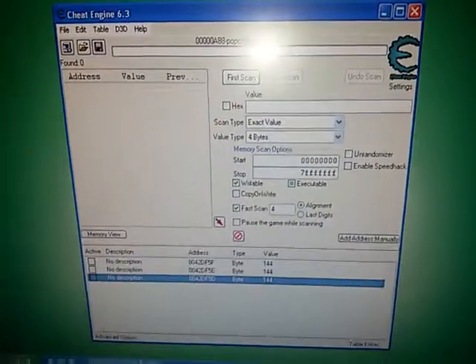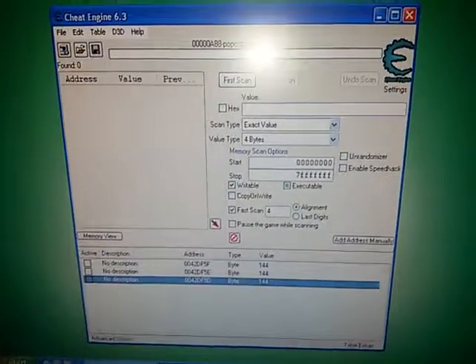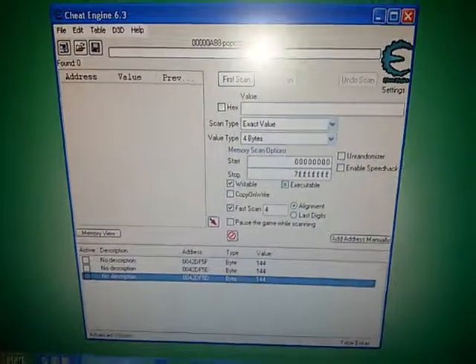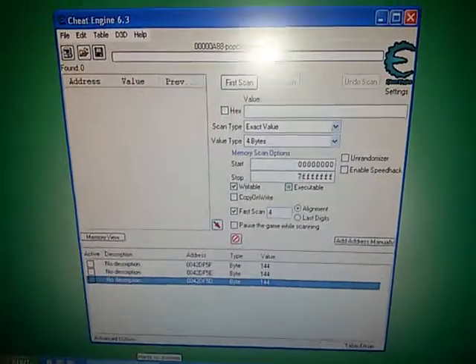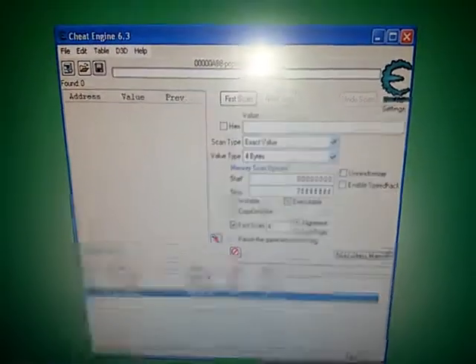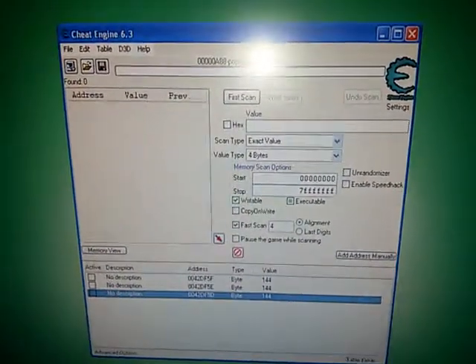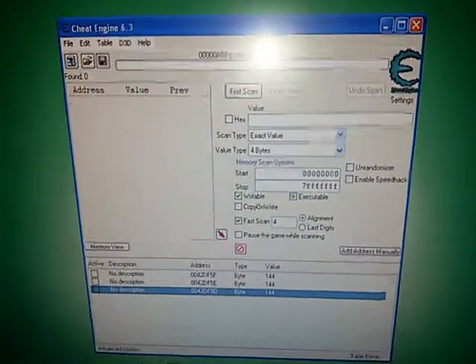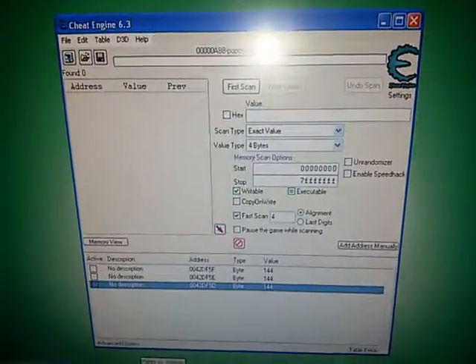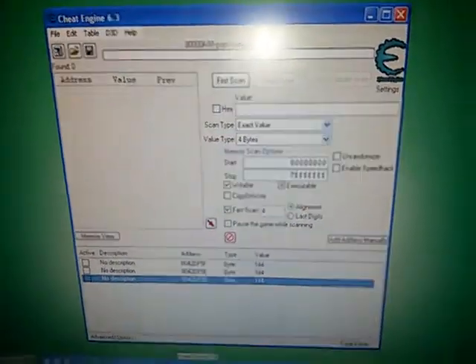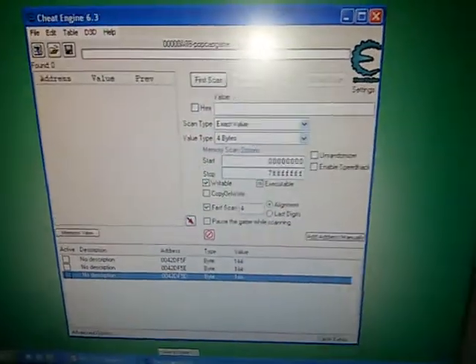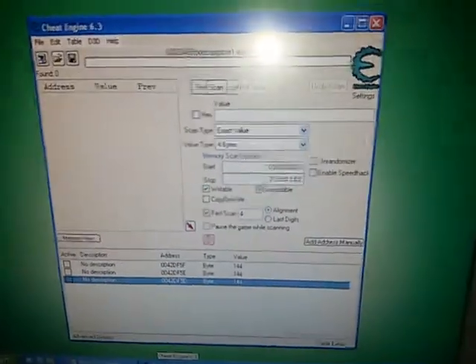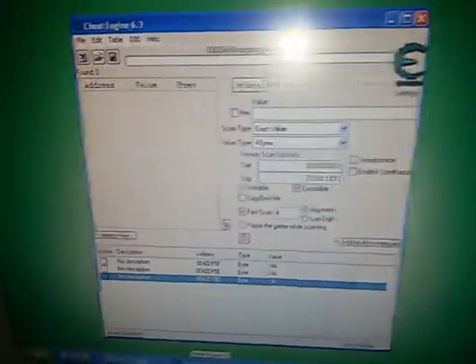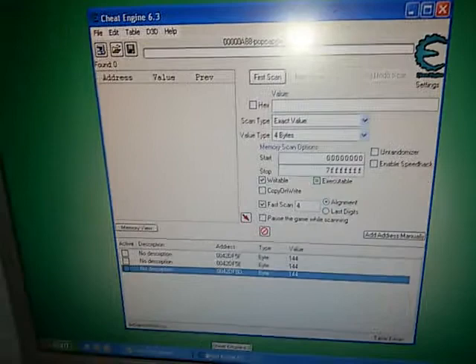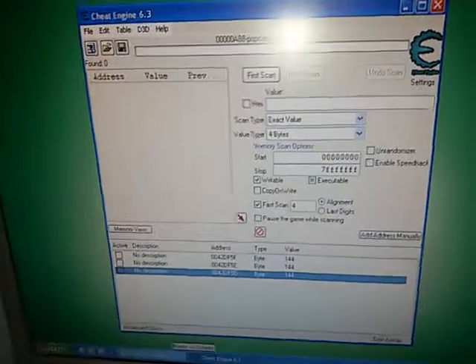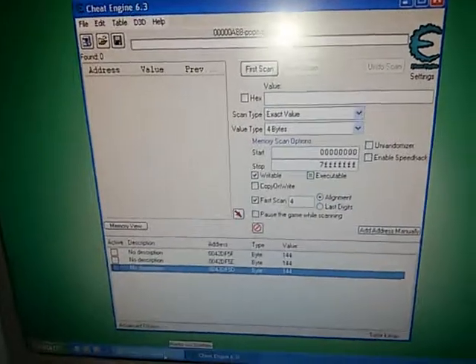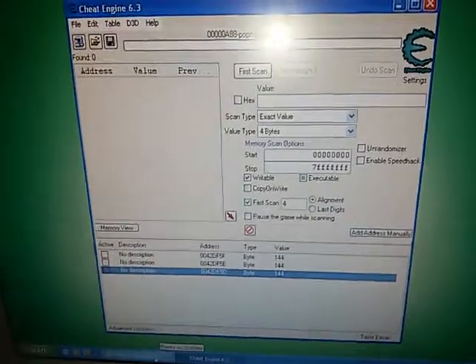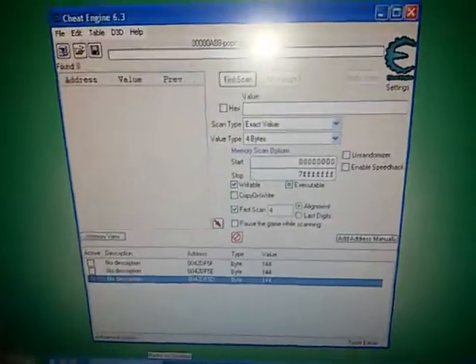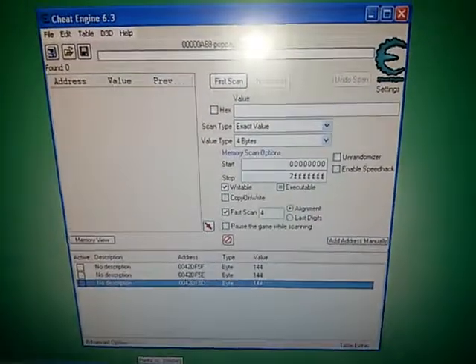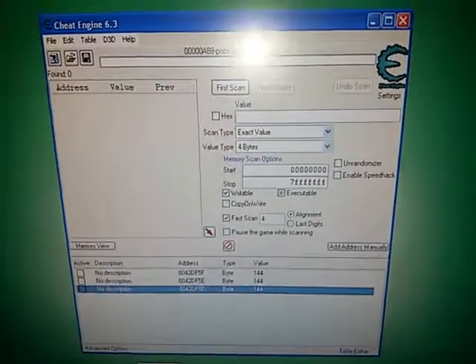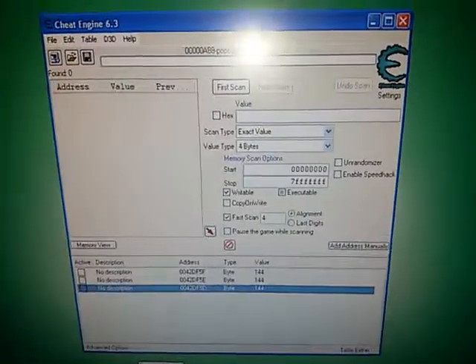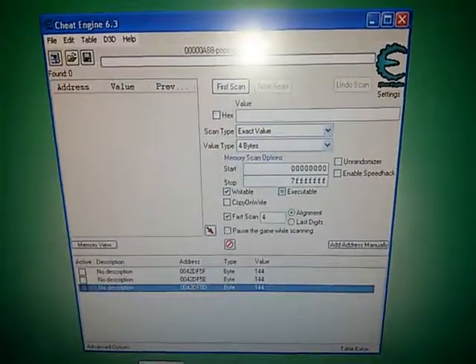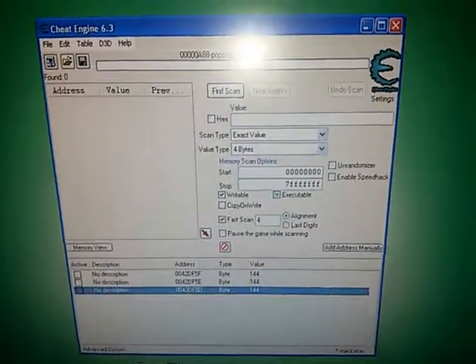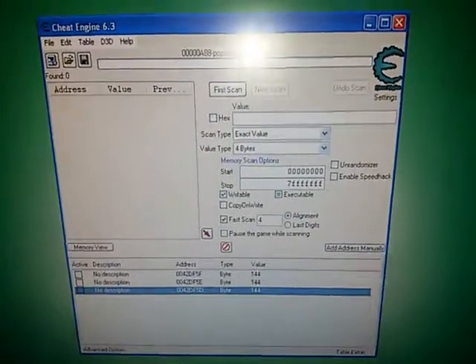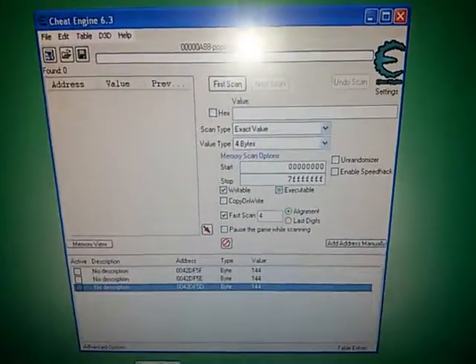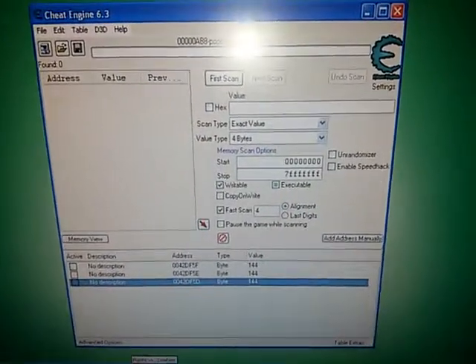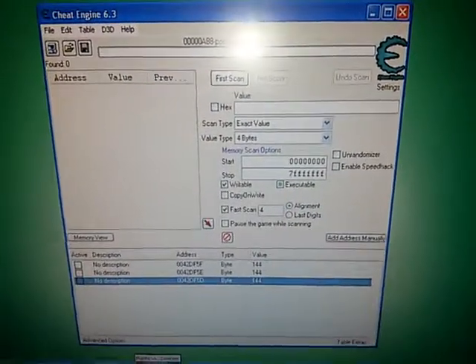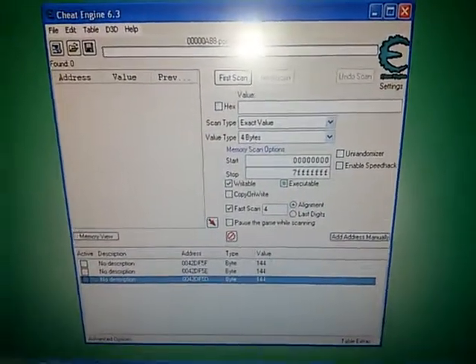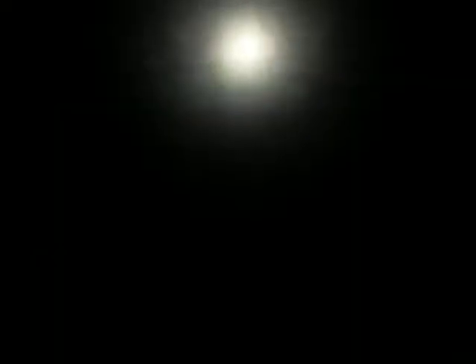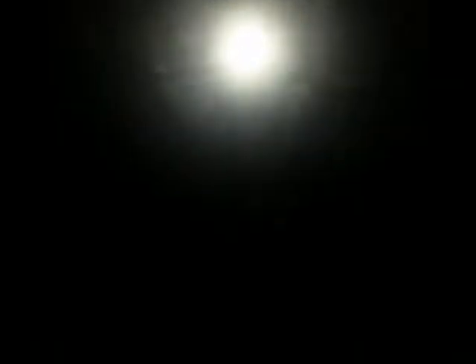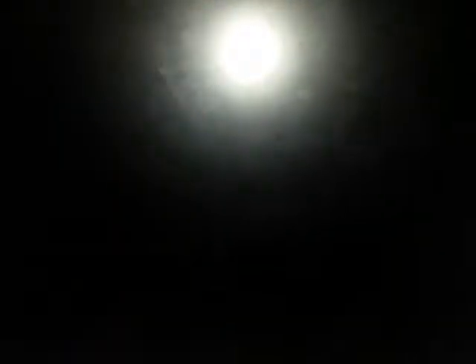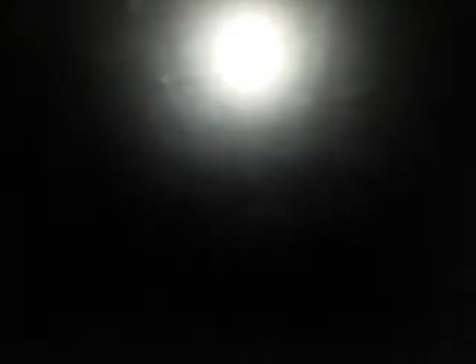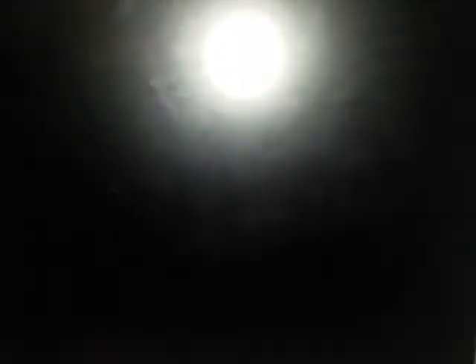You must open Cheat Engine and the Plants vs Zombies game at the same time. Now go to Plants vs Zombies.